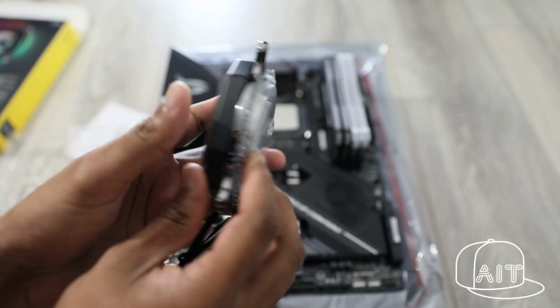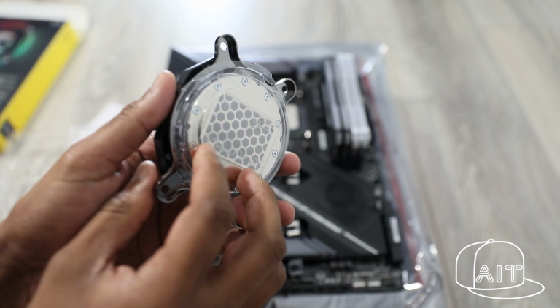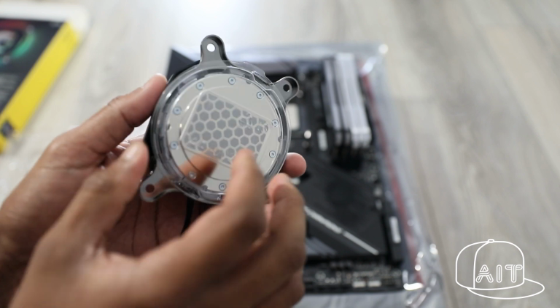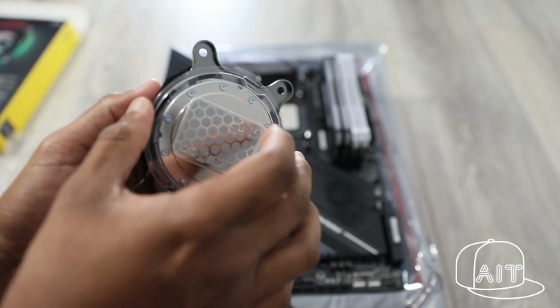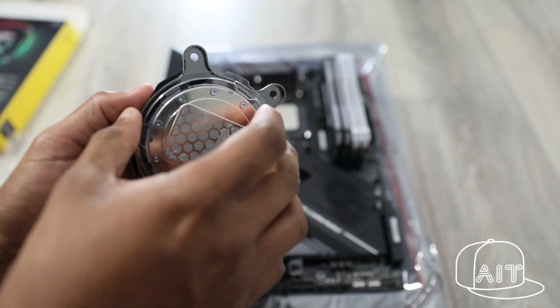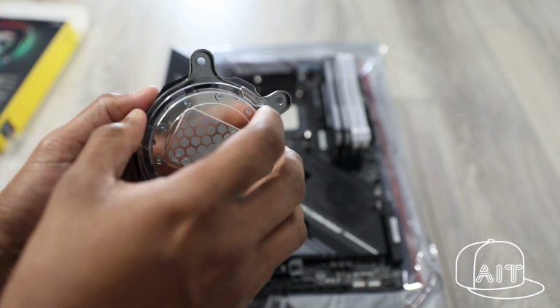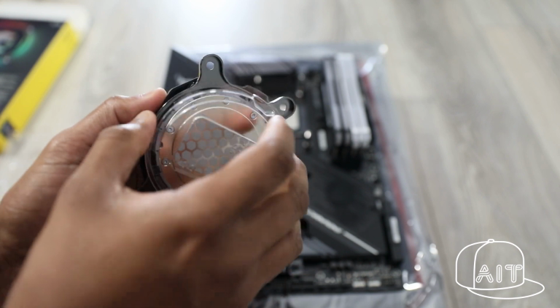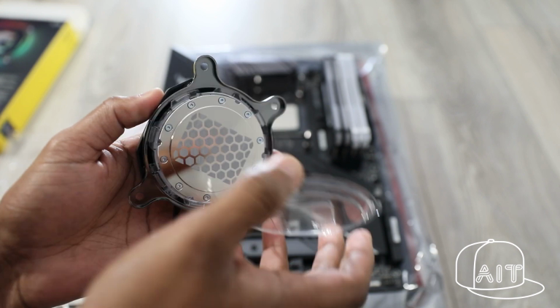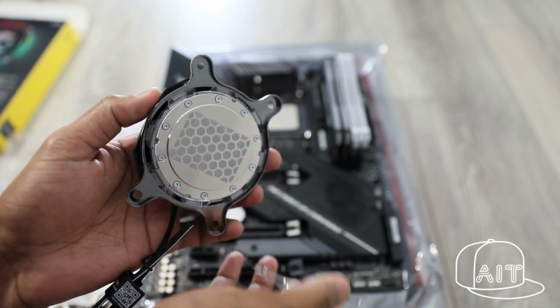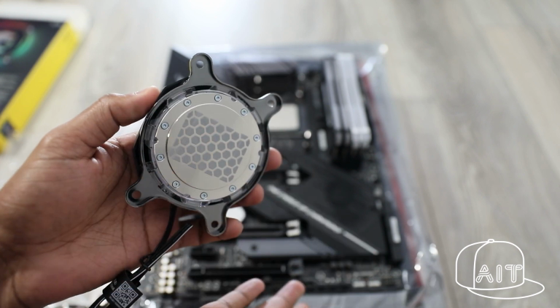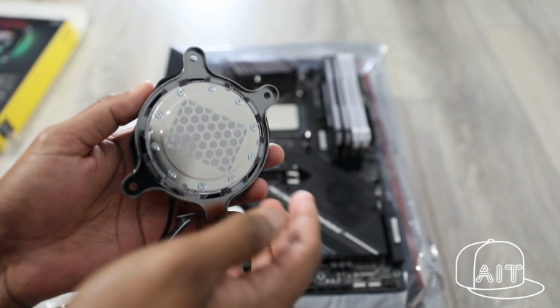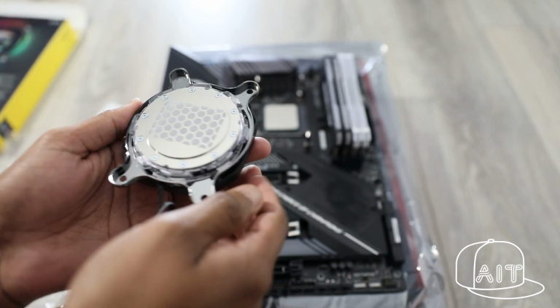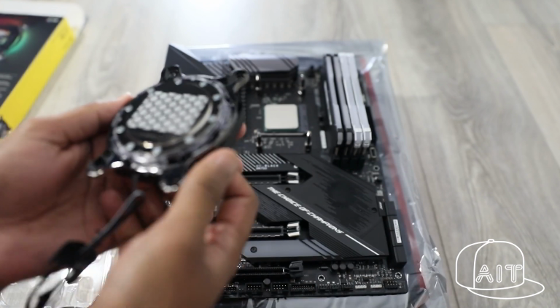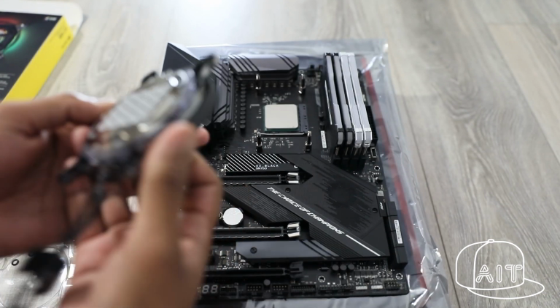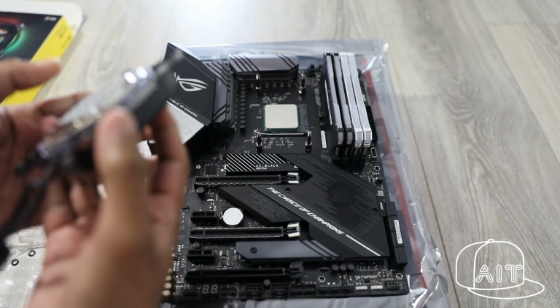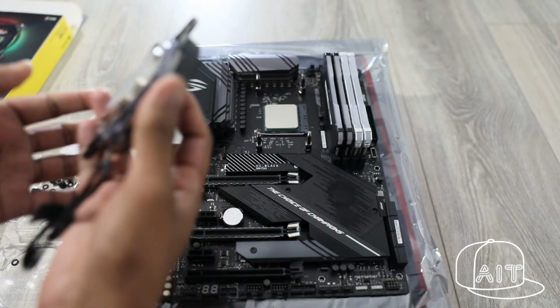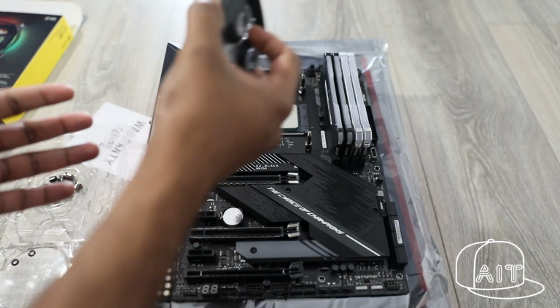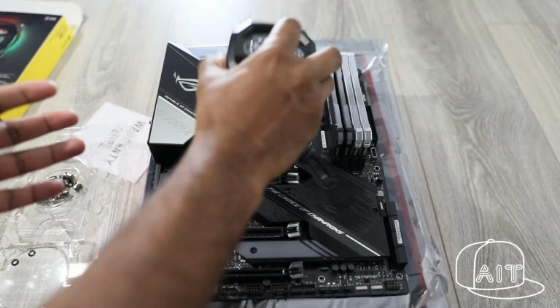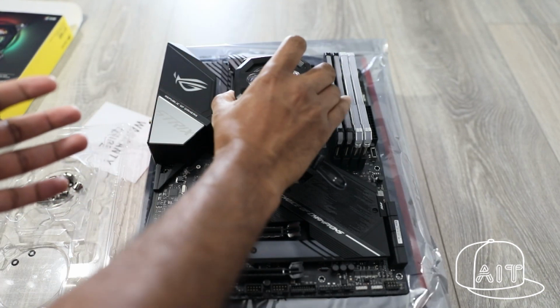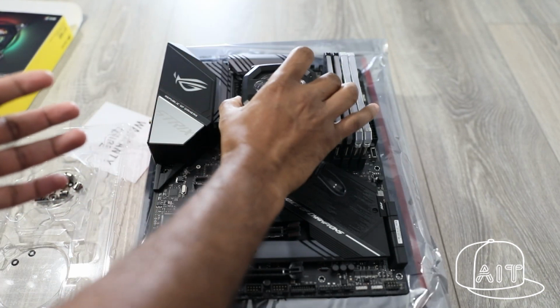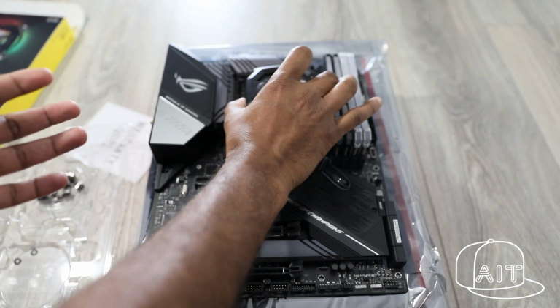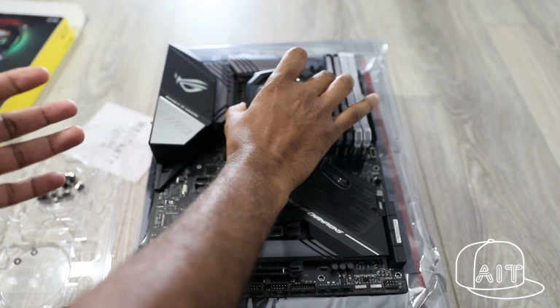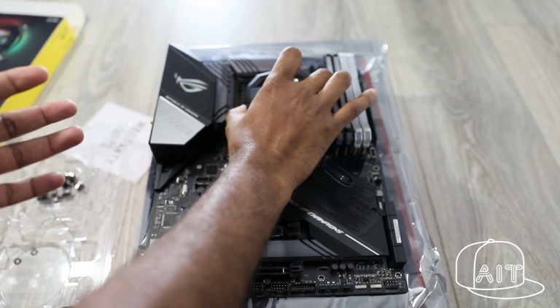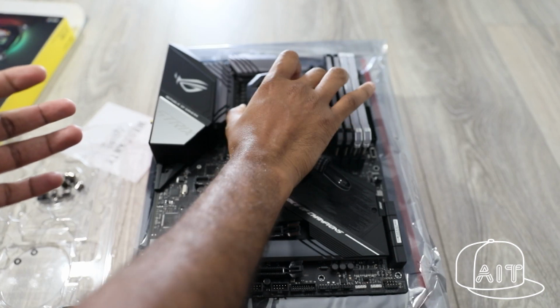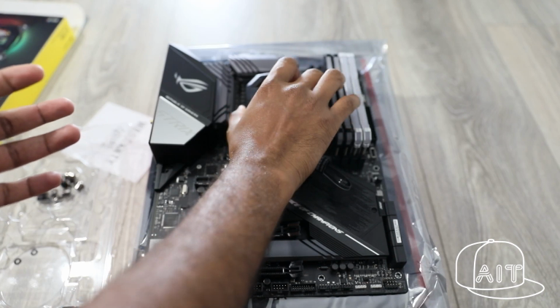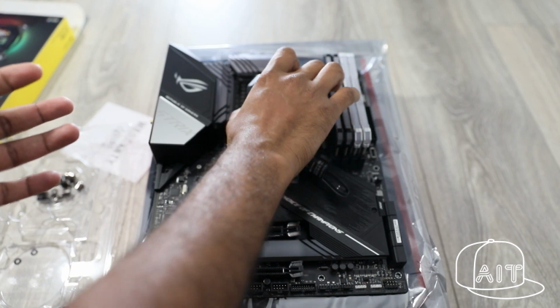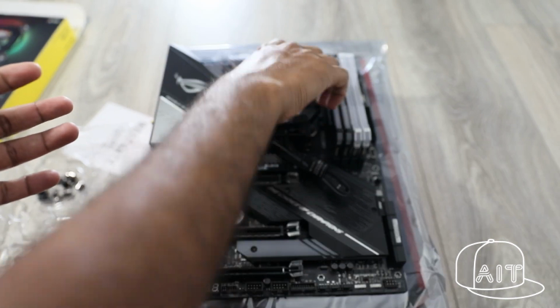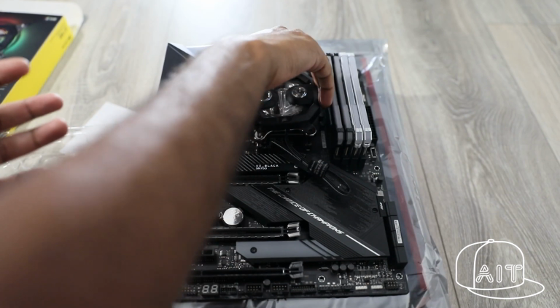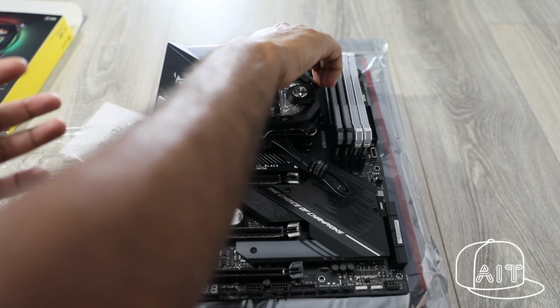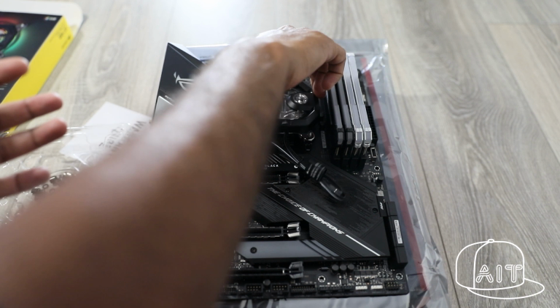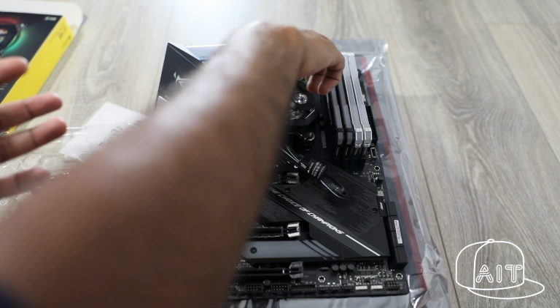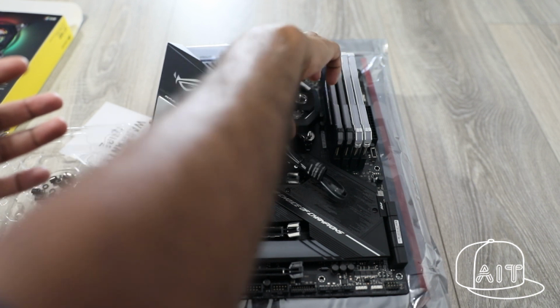Once done, place the CPU block and tighten it with the thumbscrews. Make sure that you do not over-tighten them.